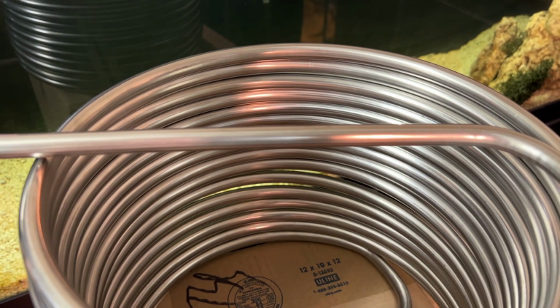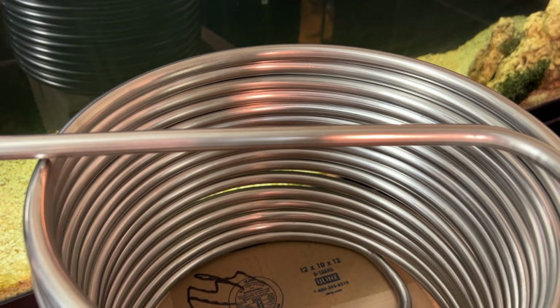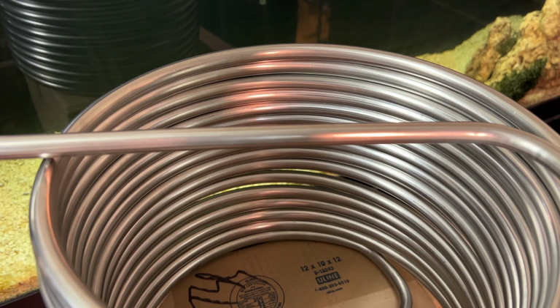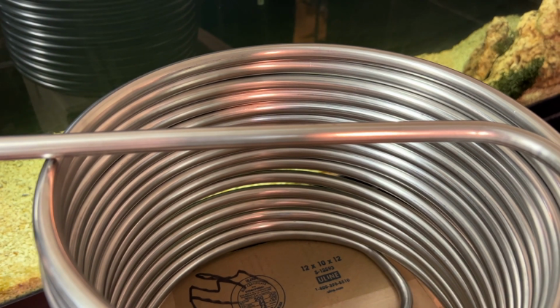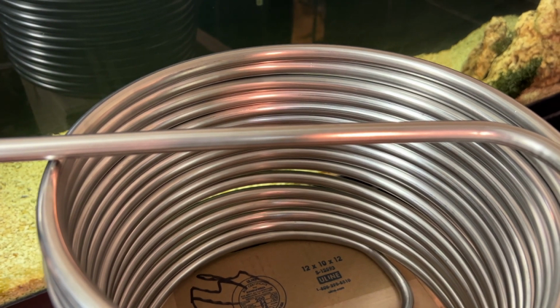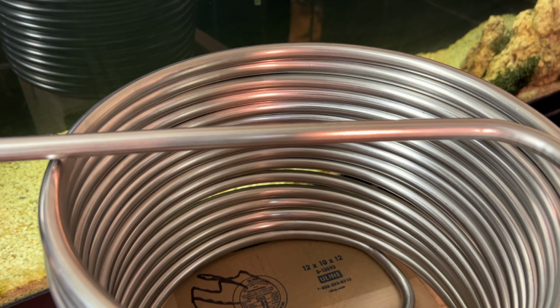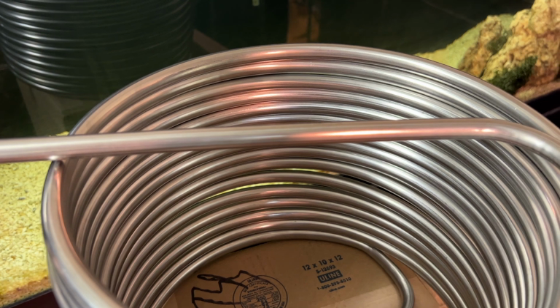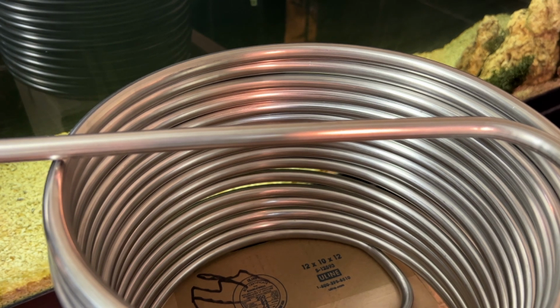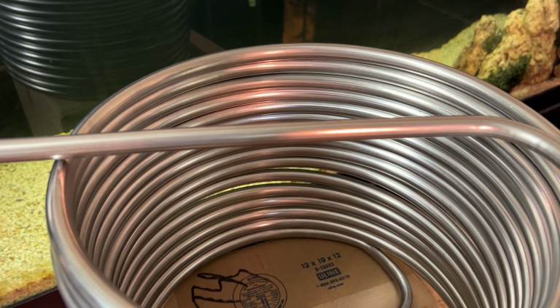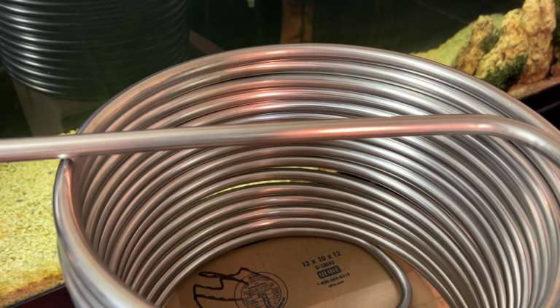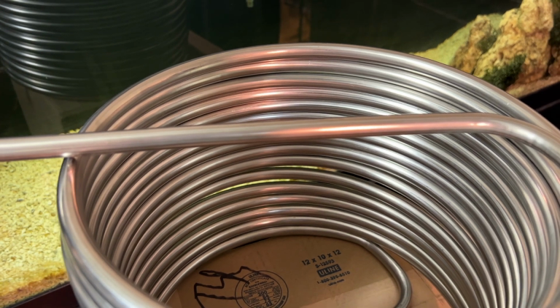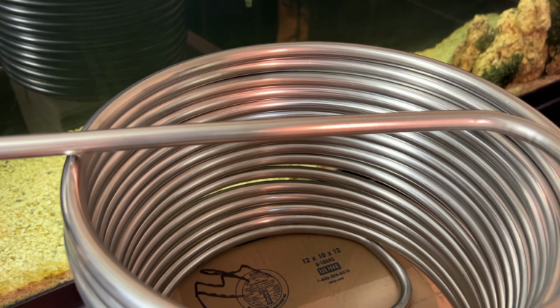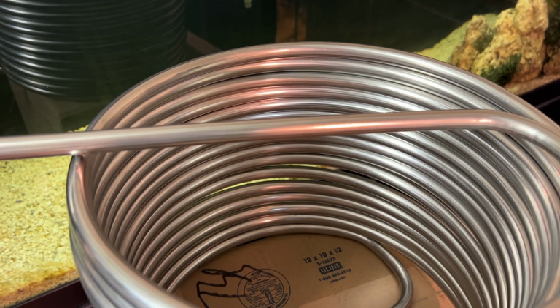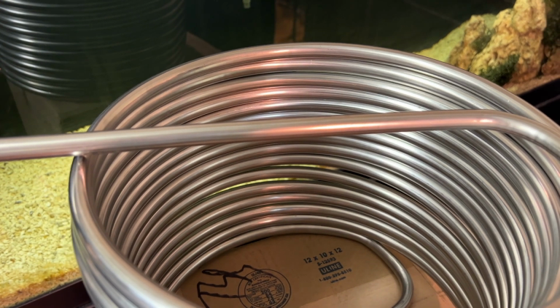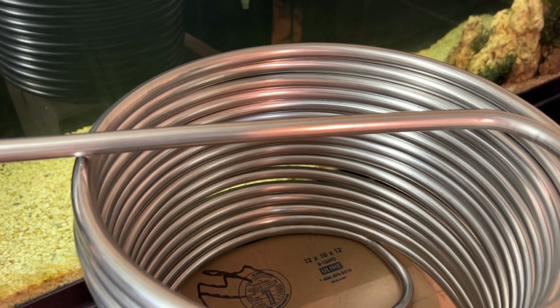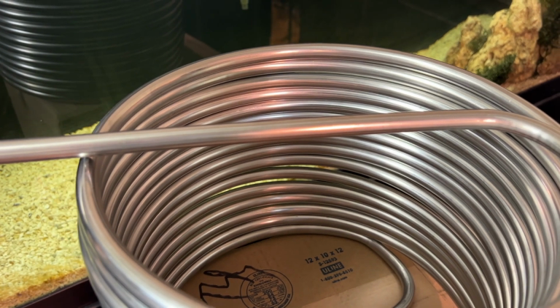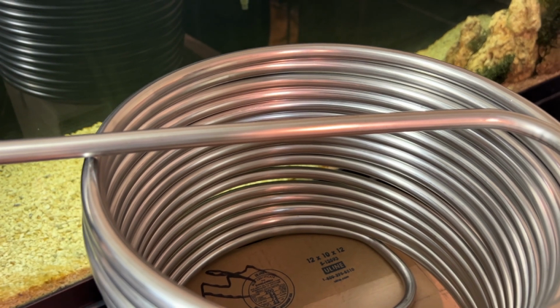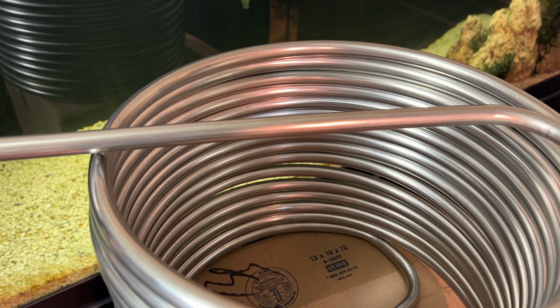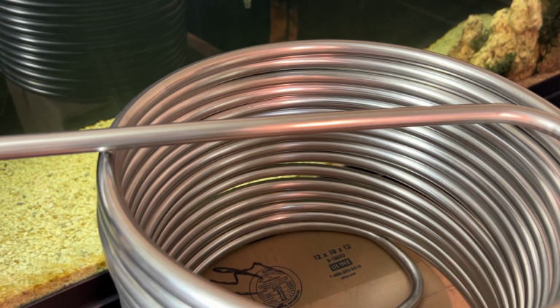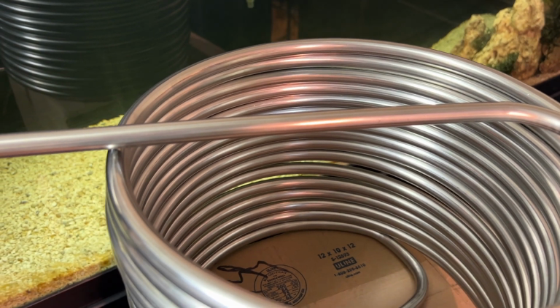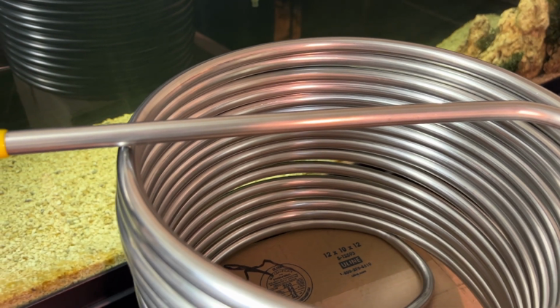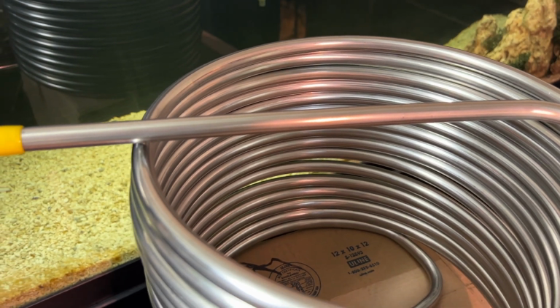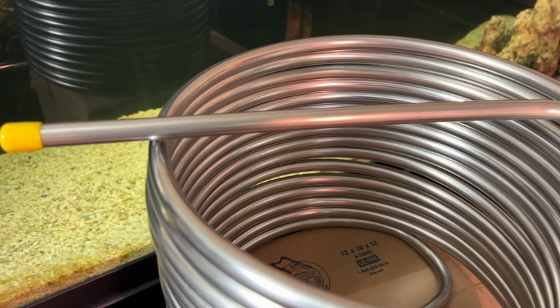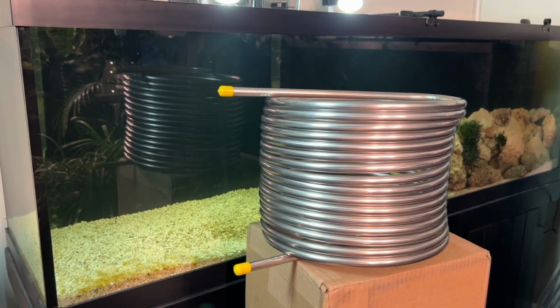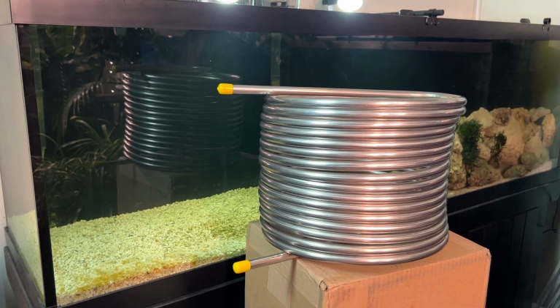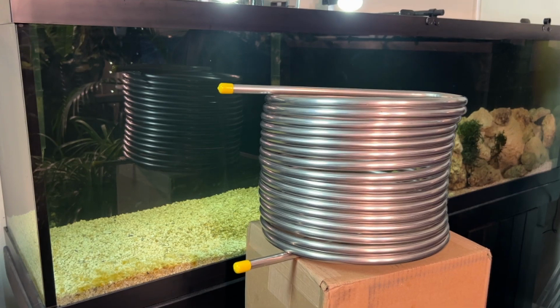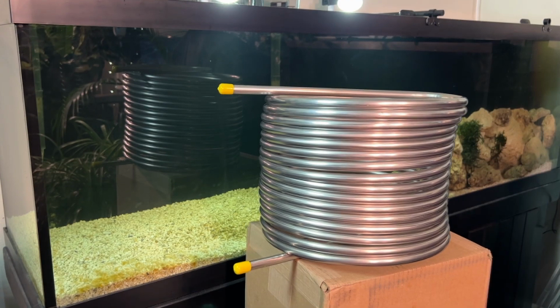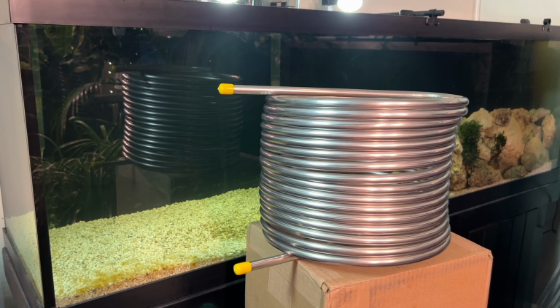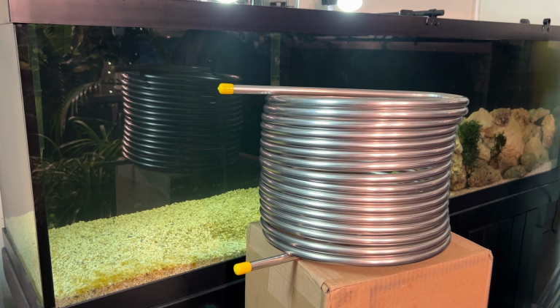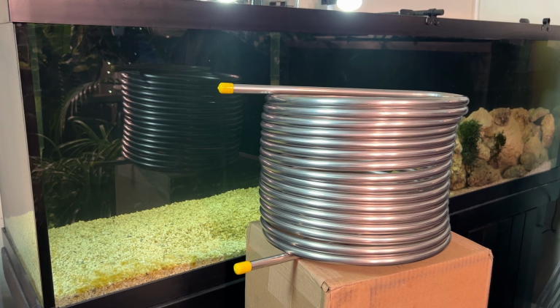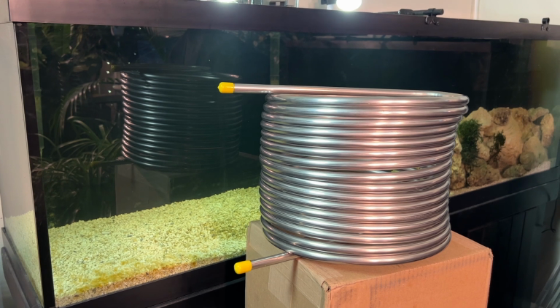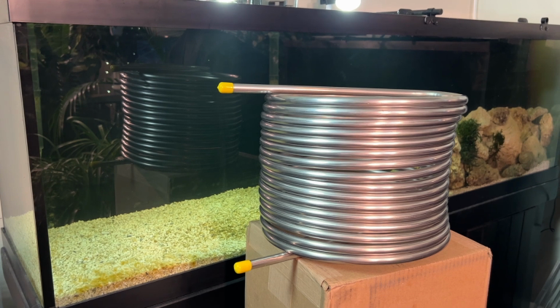I'm going to try and build a chiller for a total of about $400. Most aquarium chillers will cost around $1,200 US.